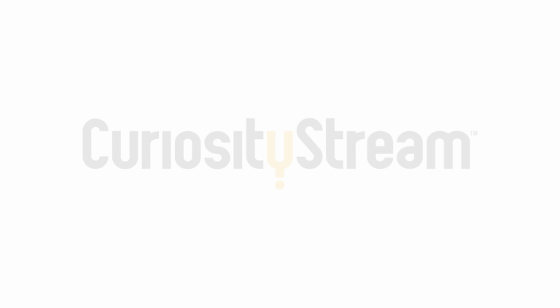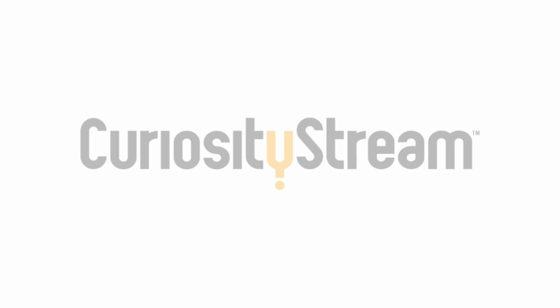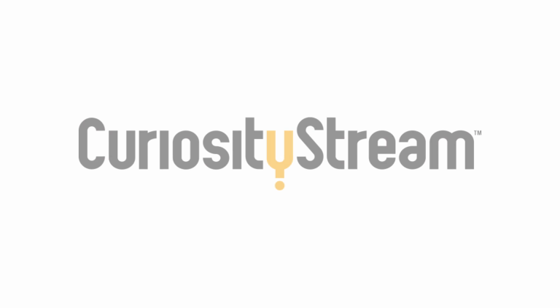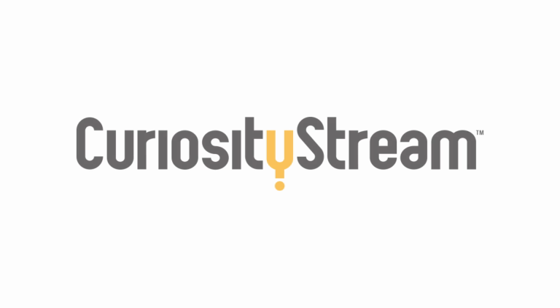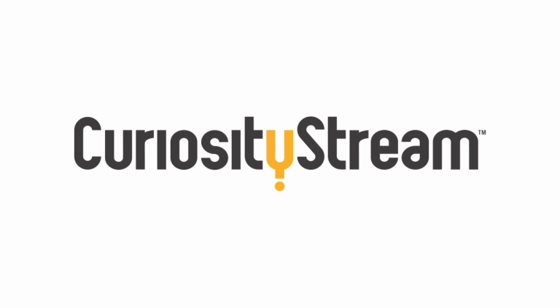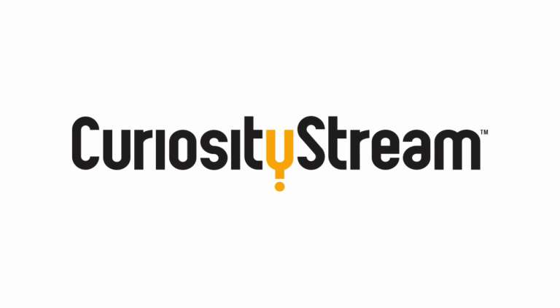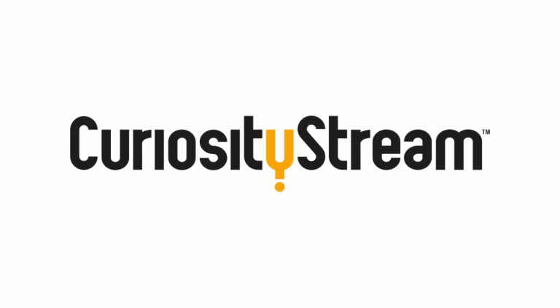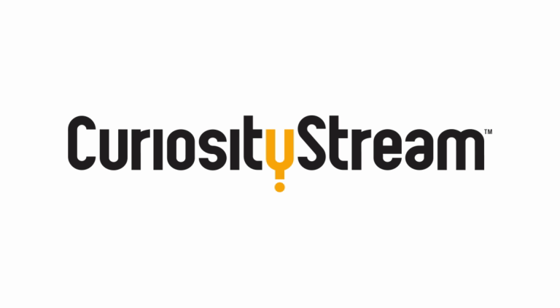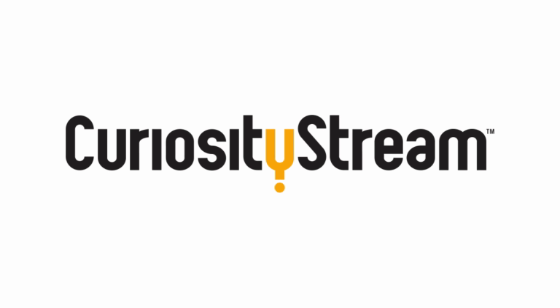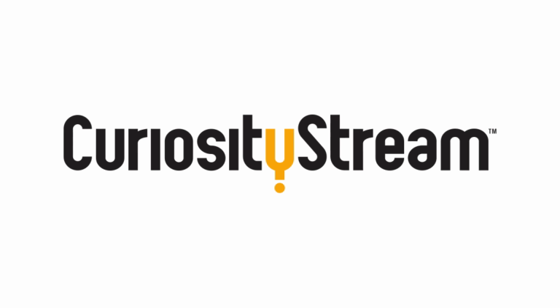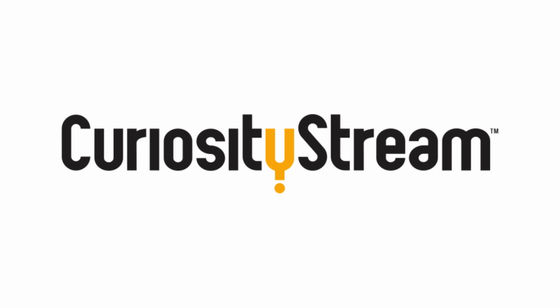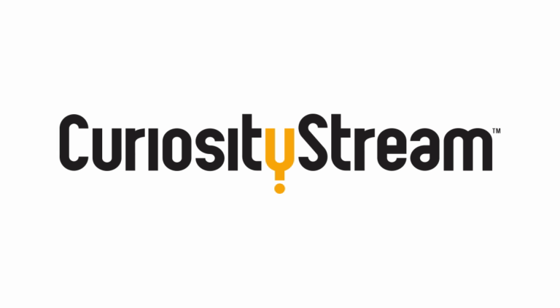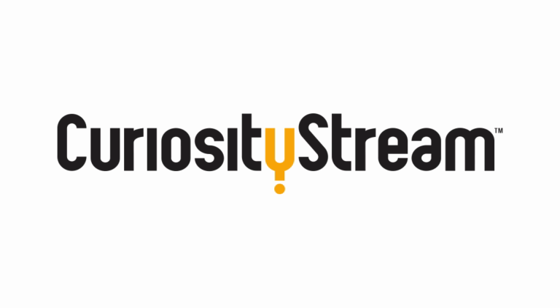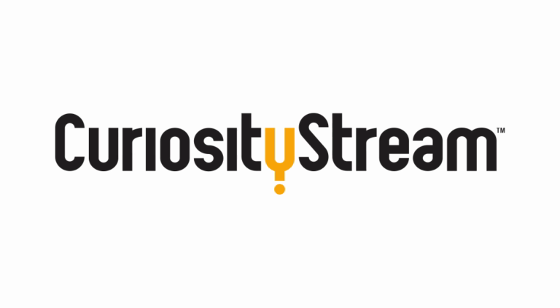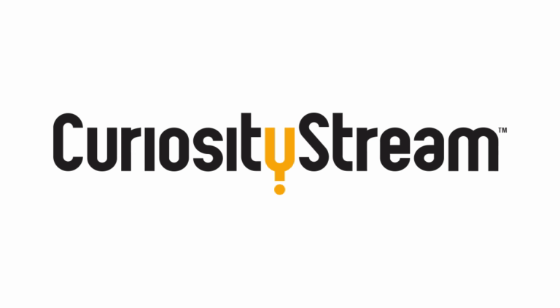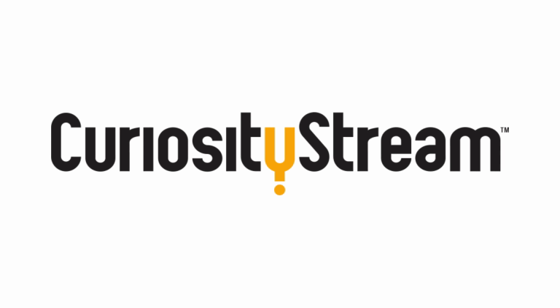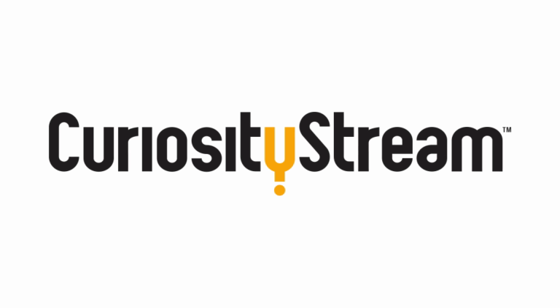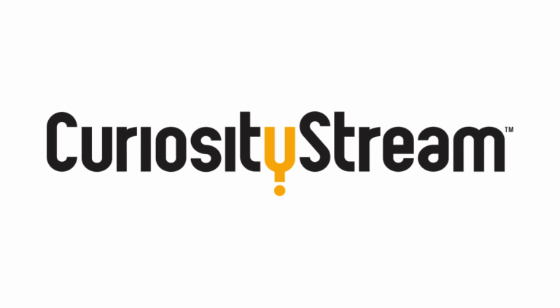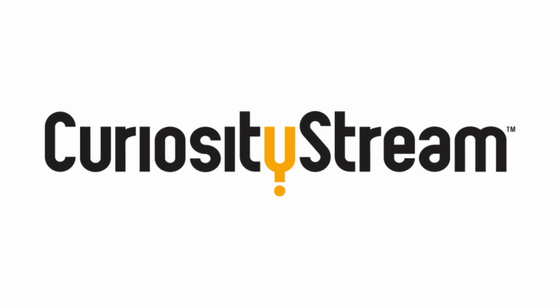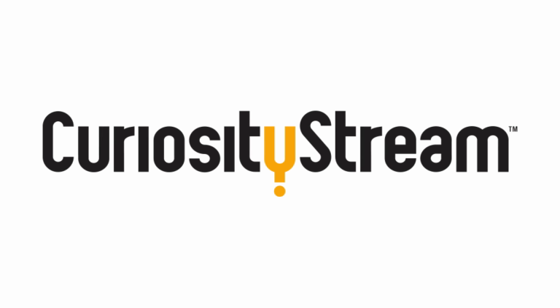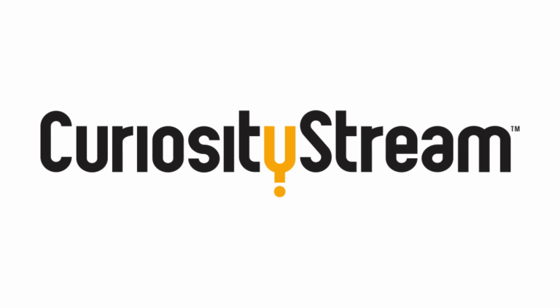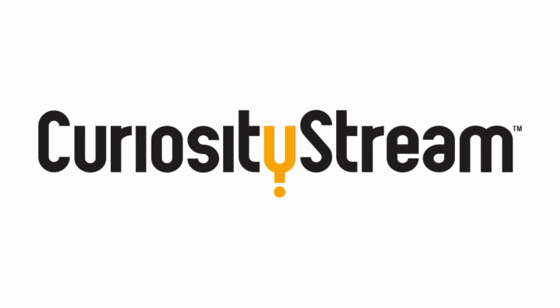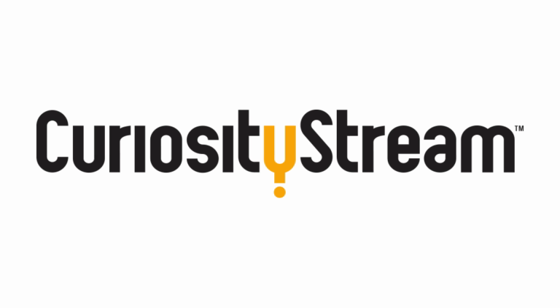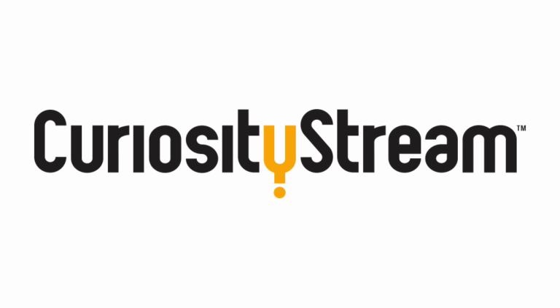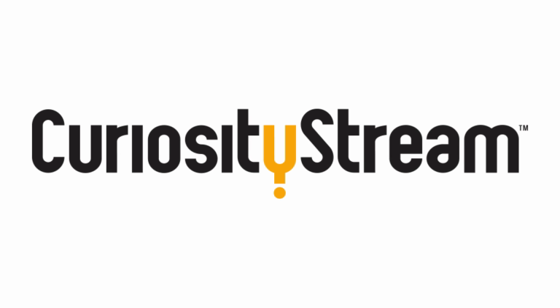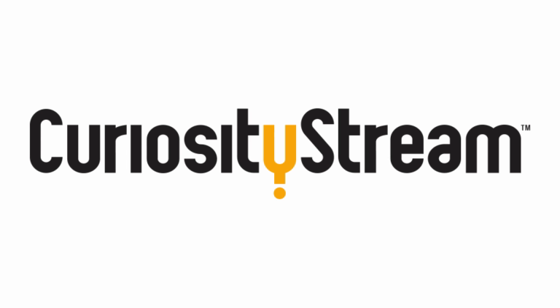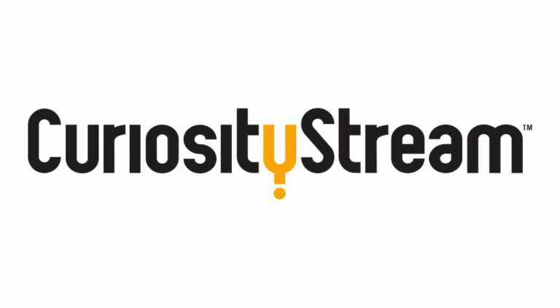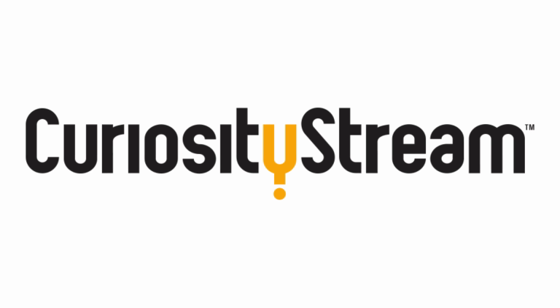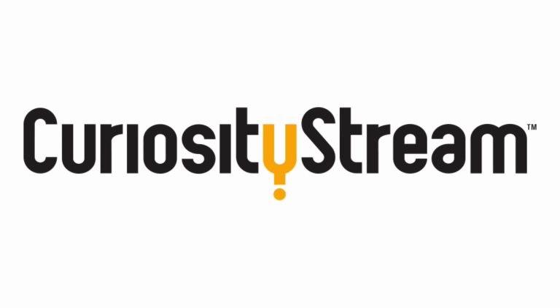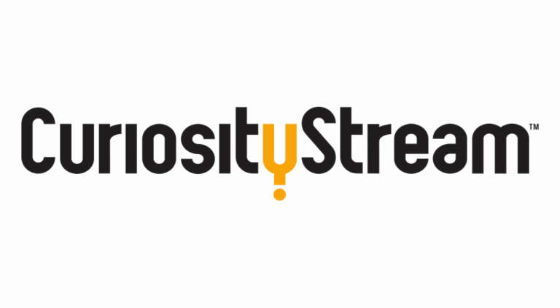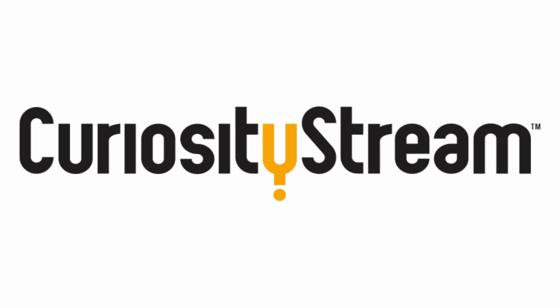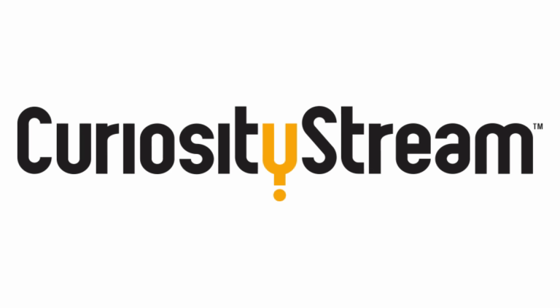This video was sponsored by CuriosityStream, home to over 2,500 documentaries and nonfiction titles for curious minds.